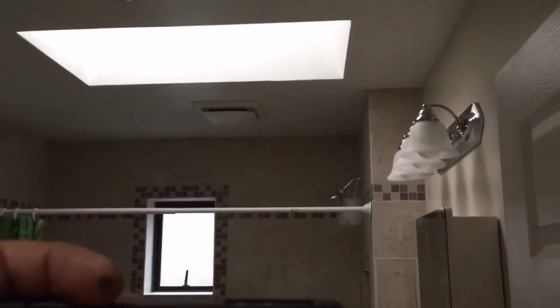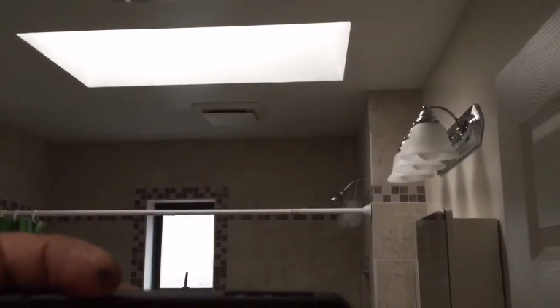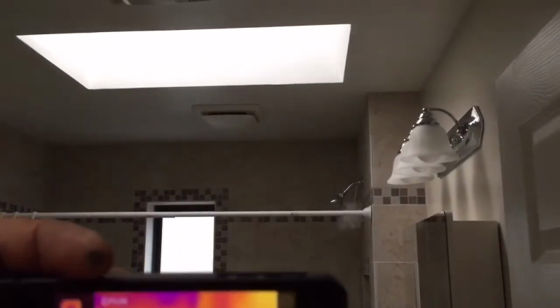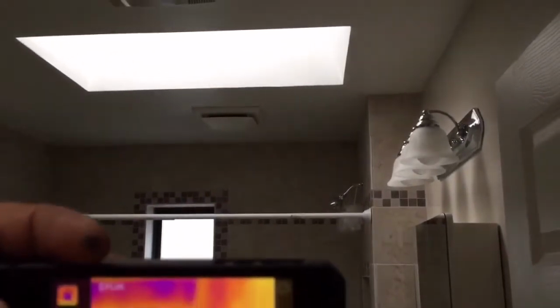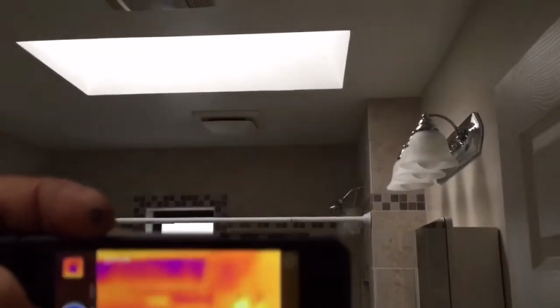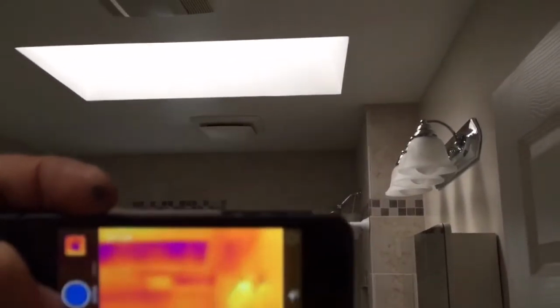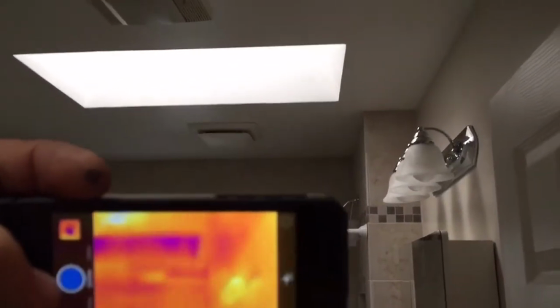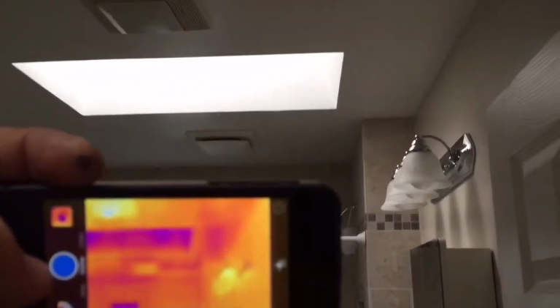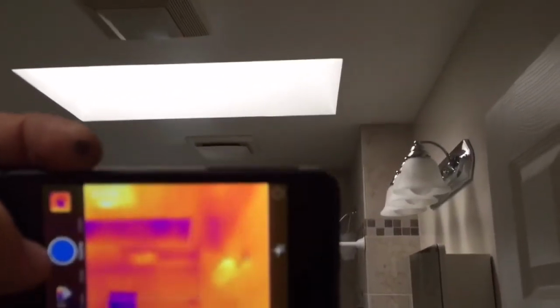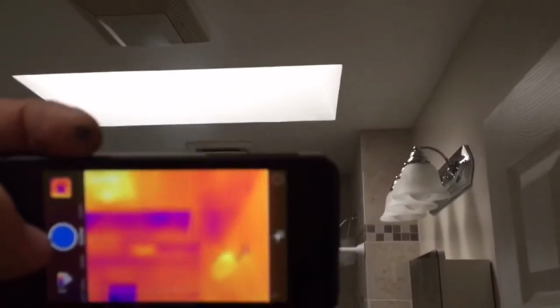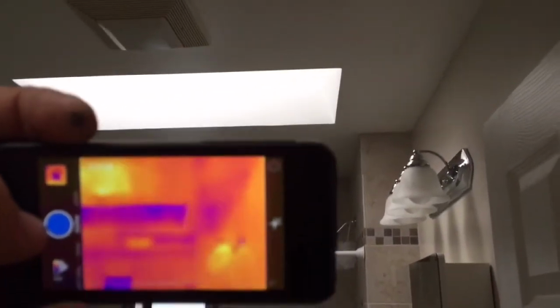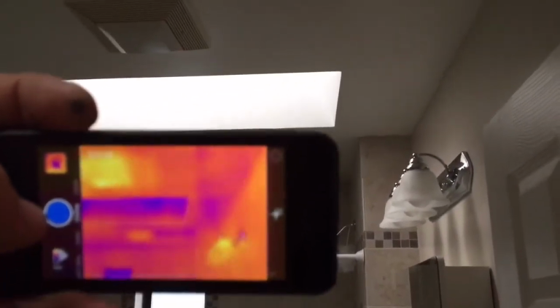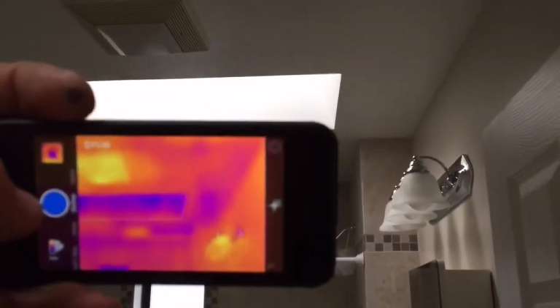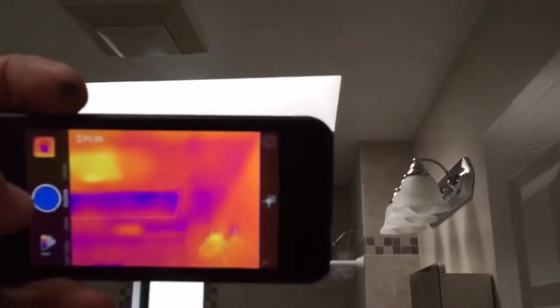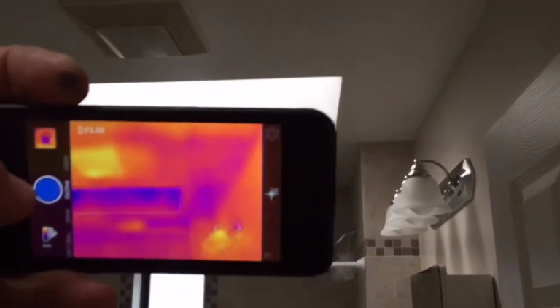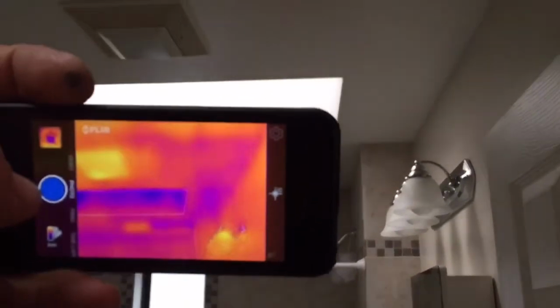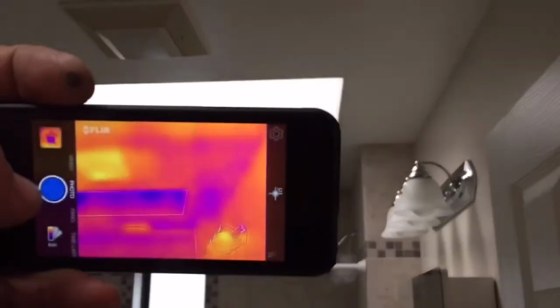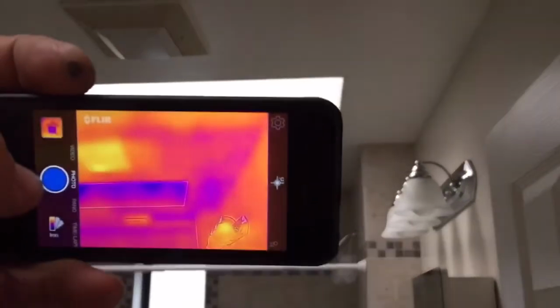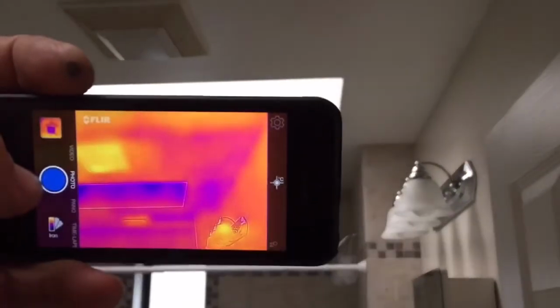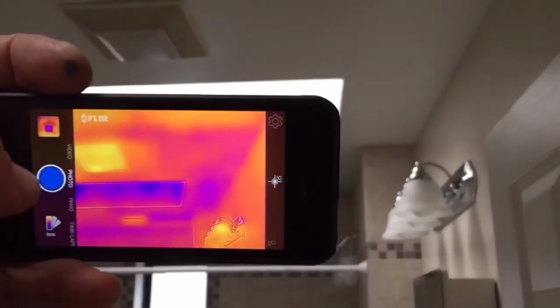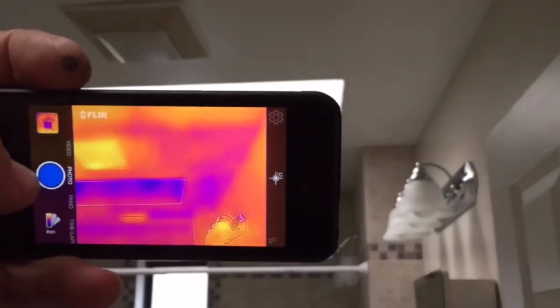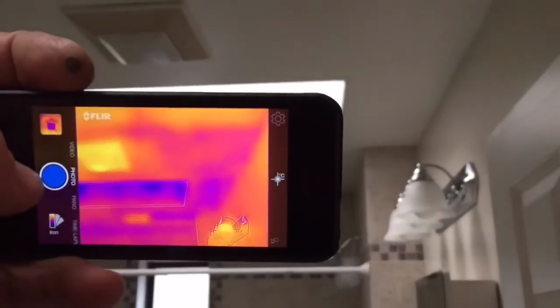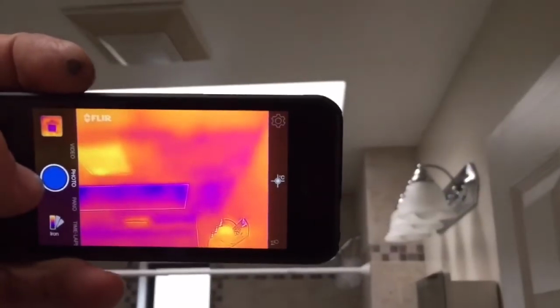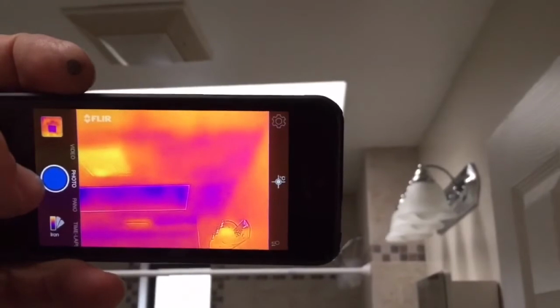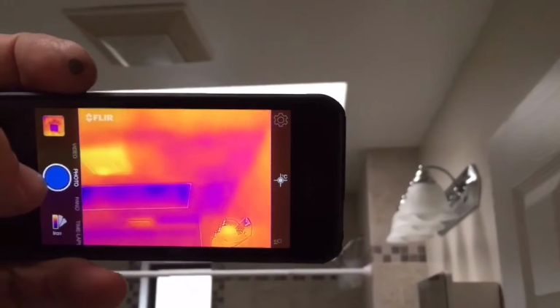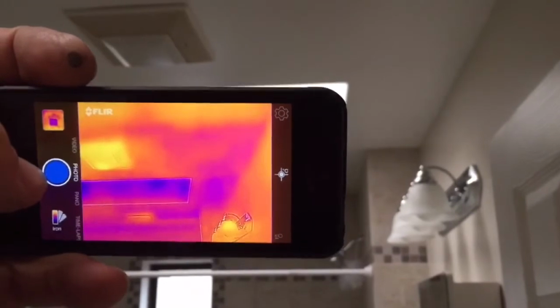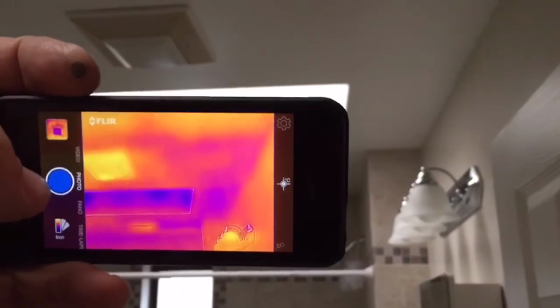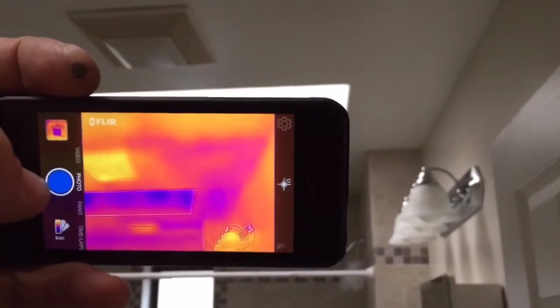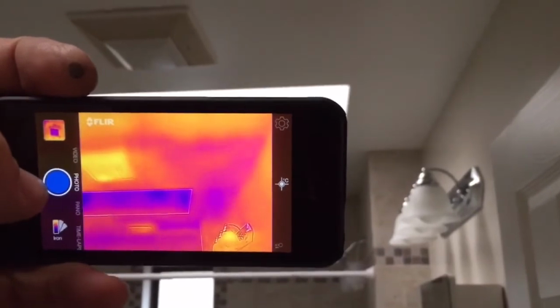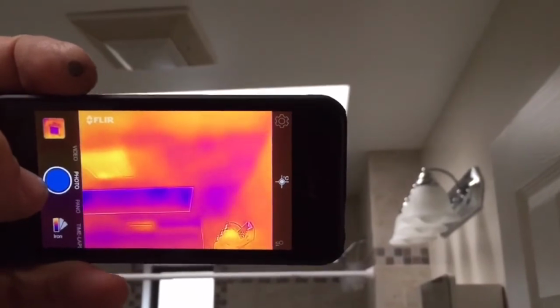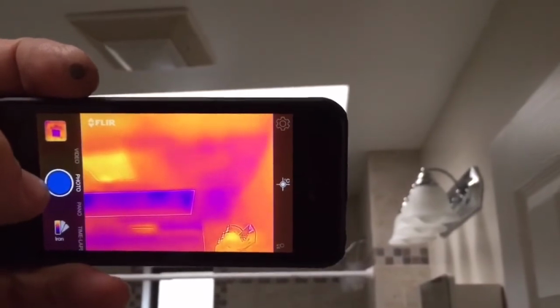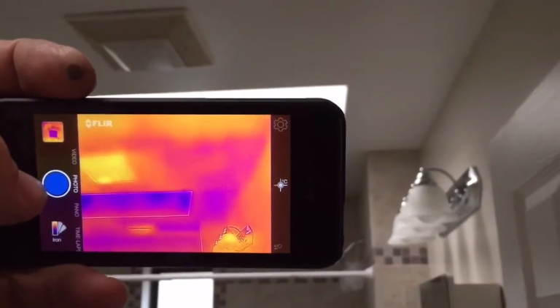In this bathroom, there's another skylight. You'll notice all around there's no insulation.